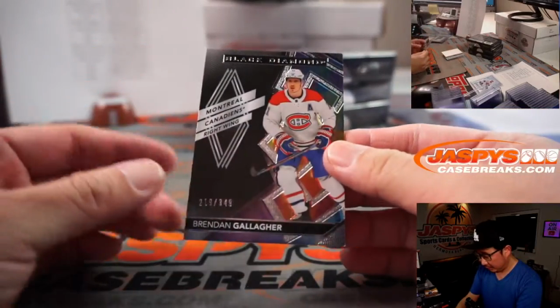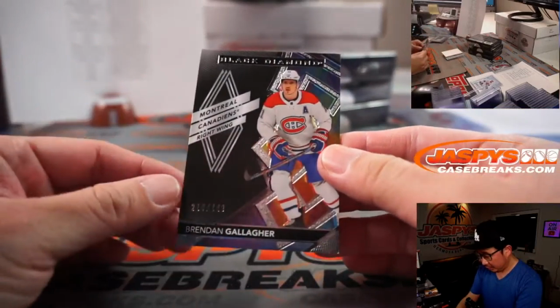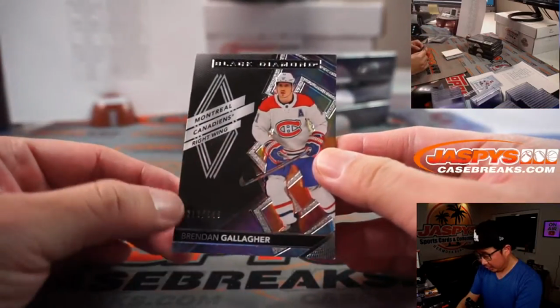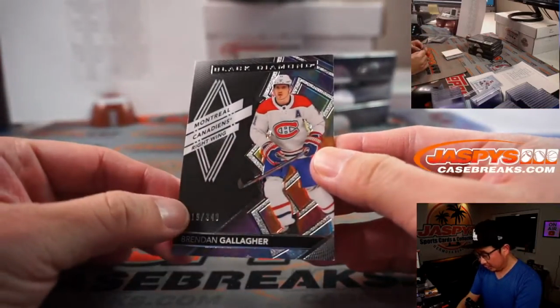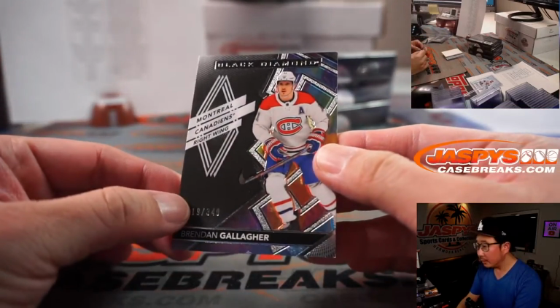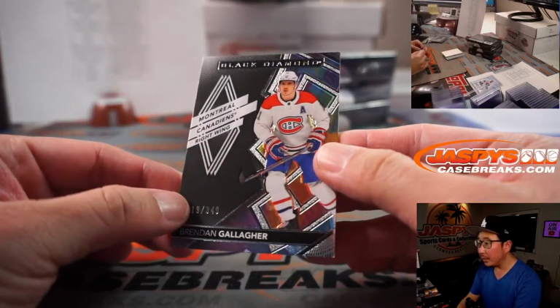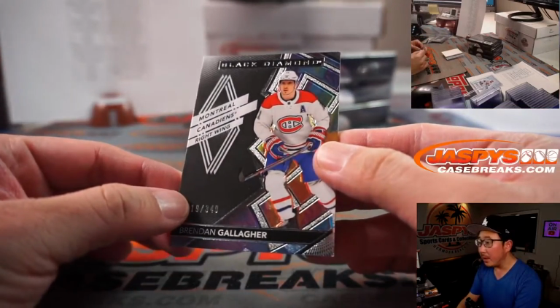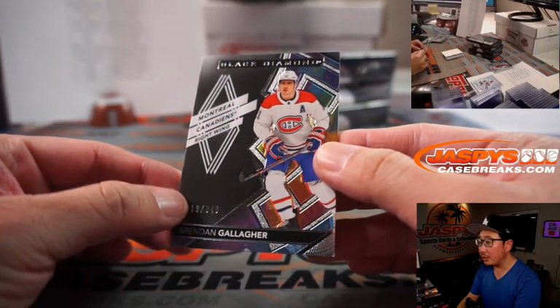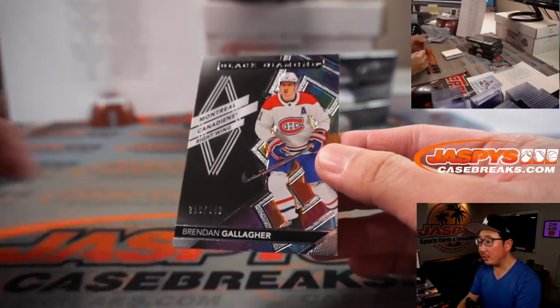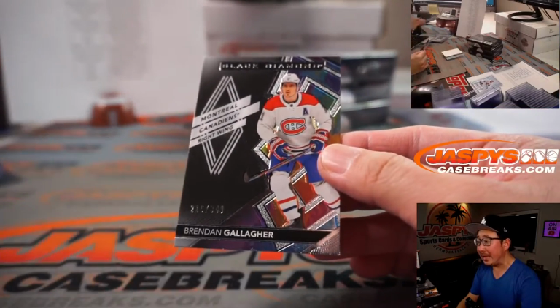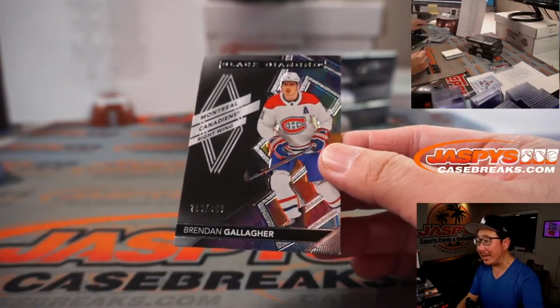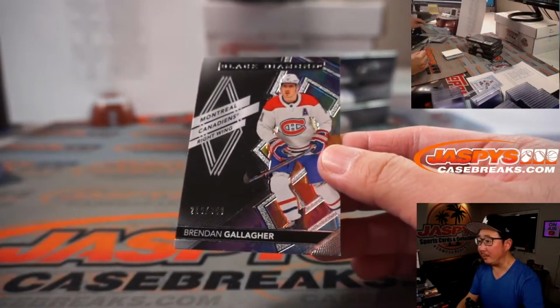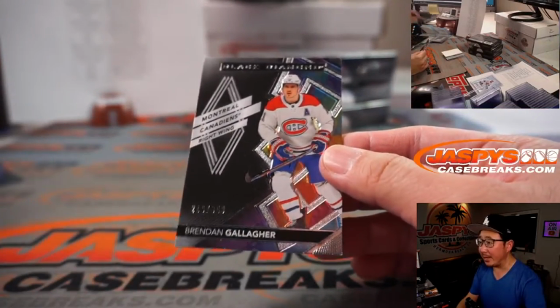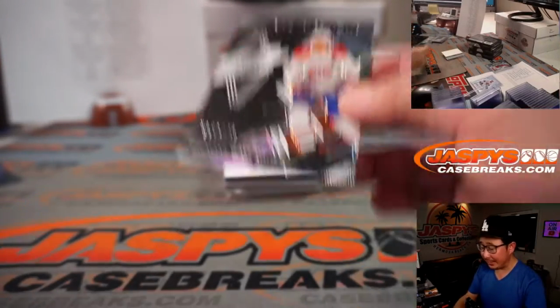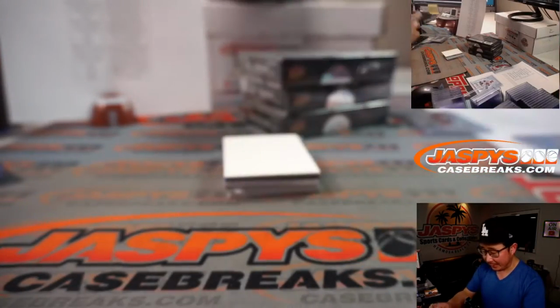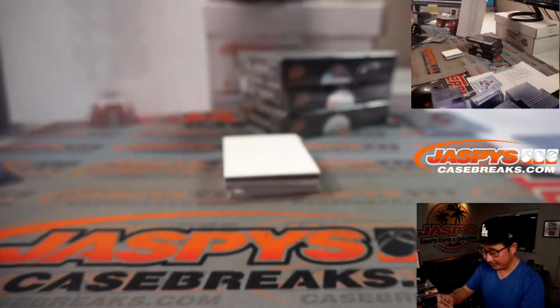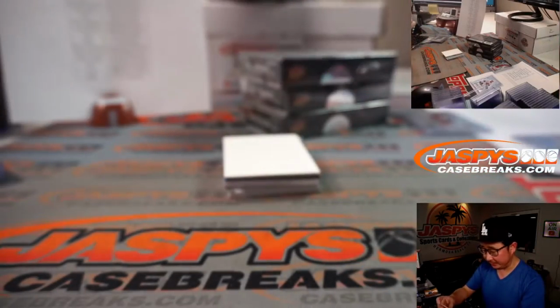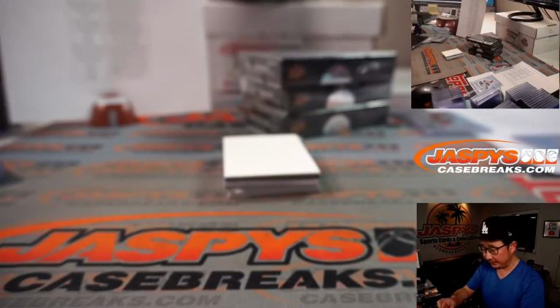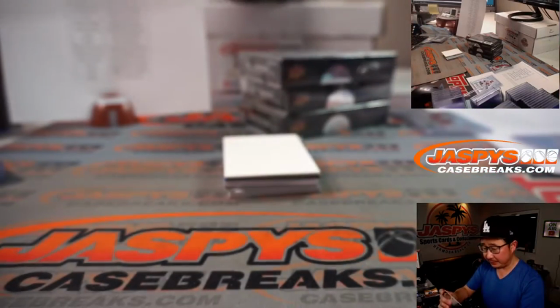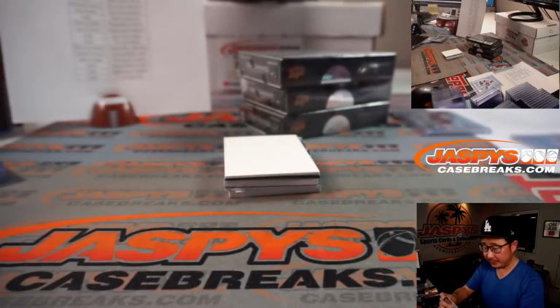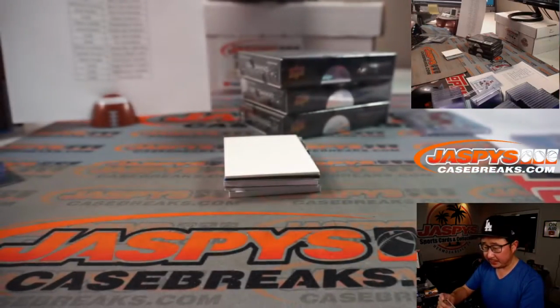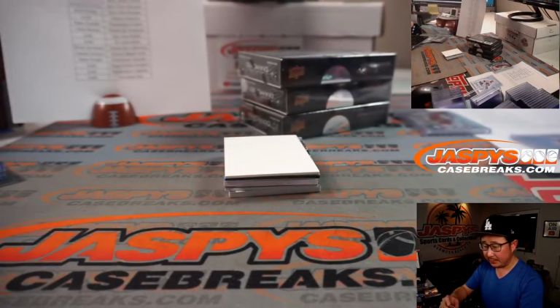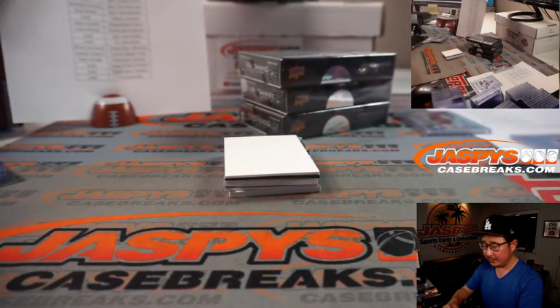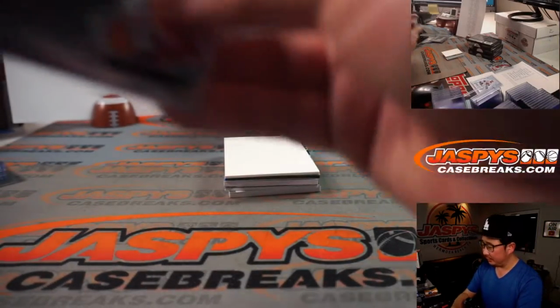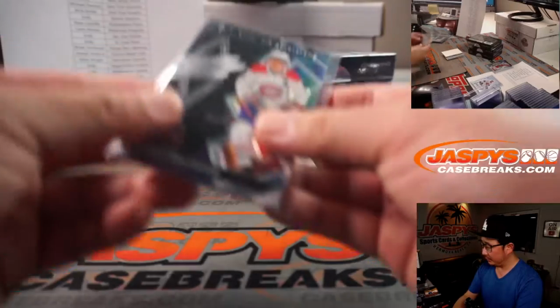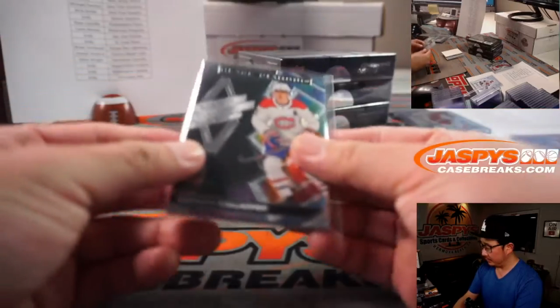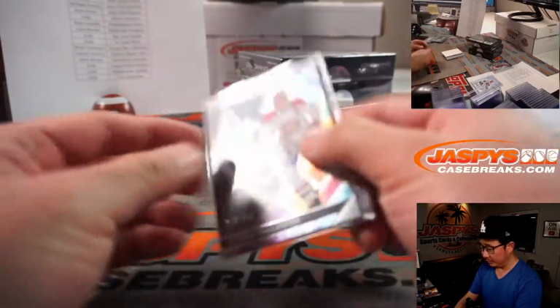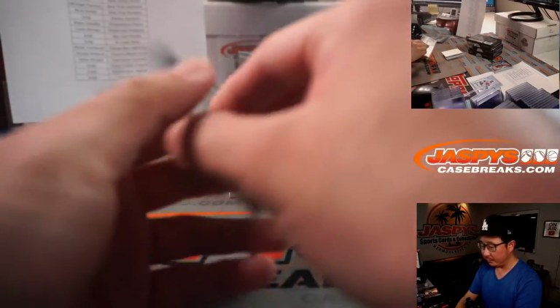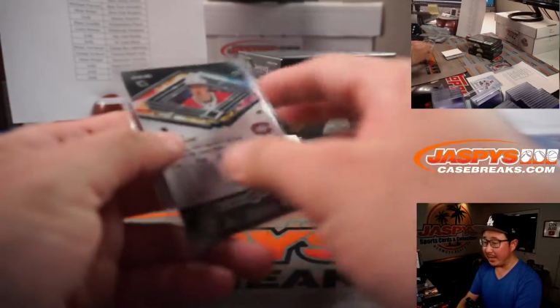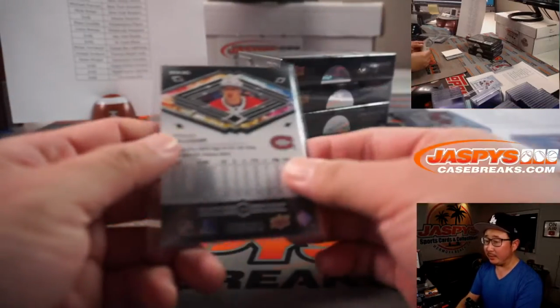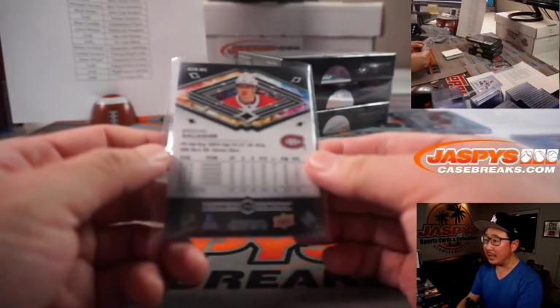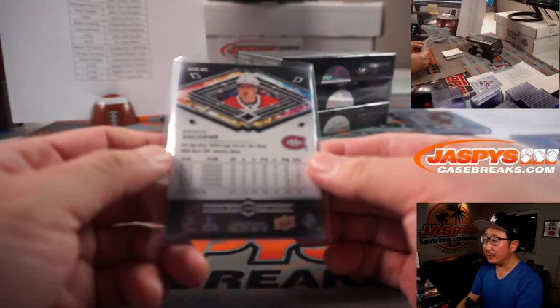We've got Montreal 9, Brendan Gallagher. That'll be for Matt McLaughlin.